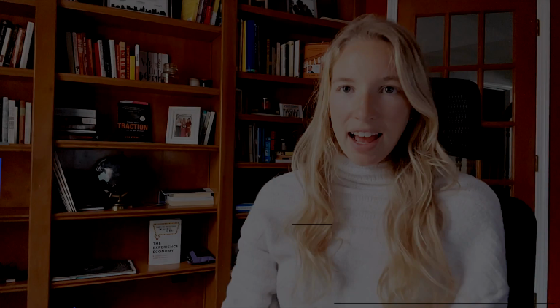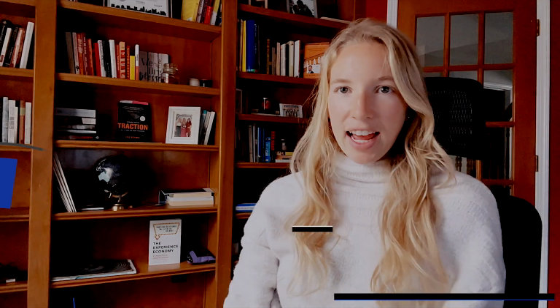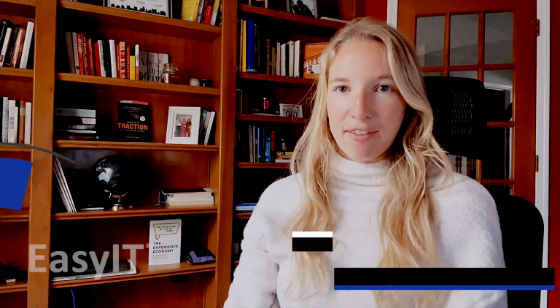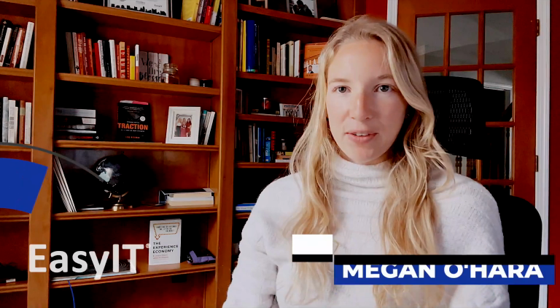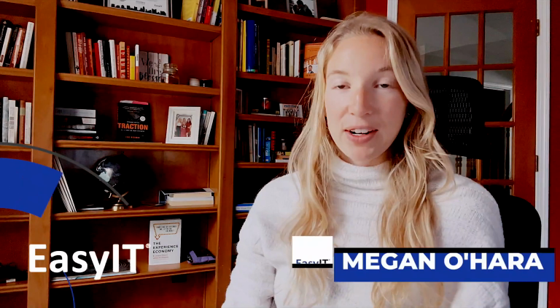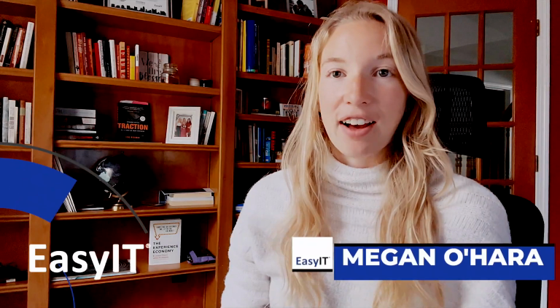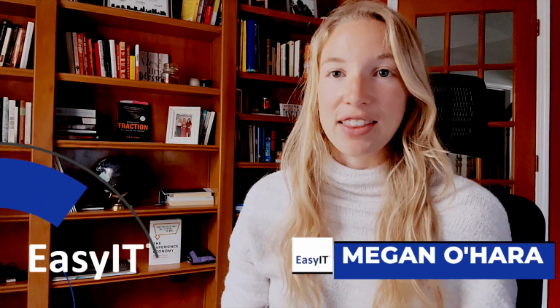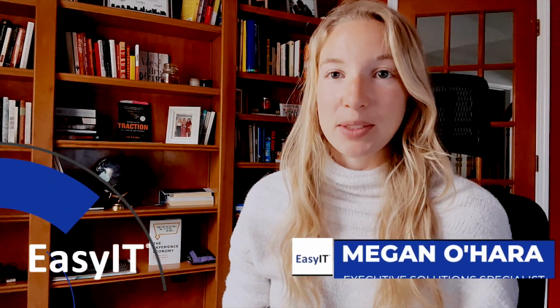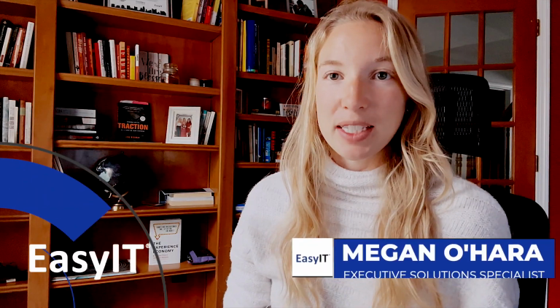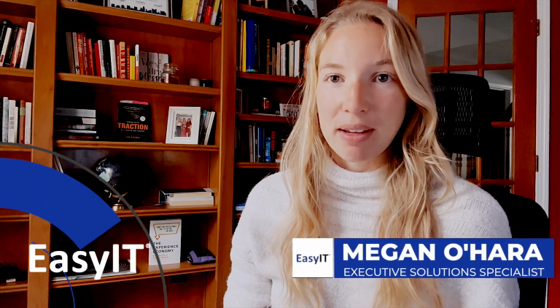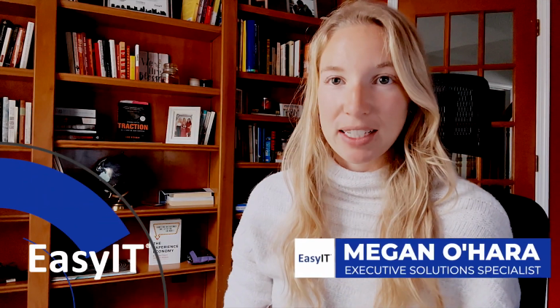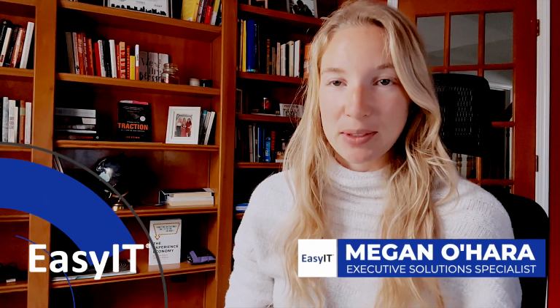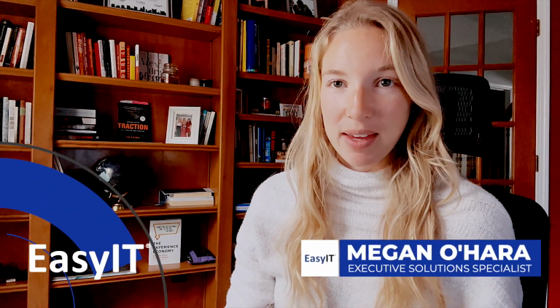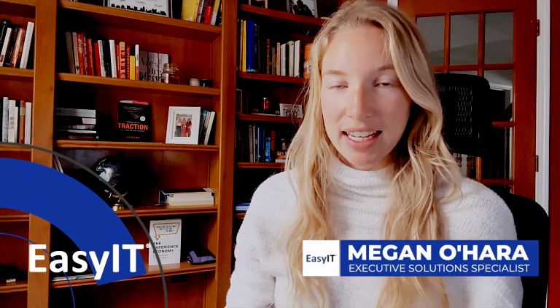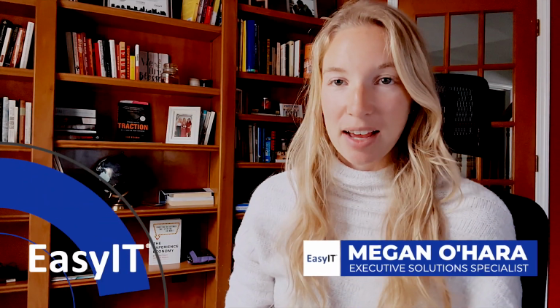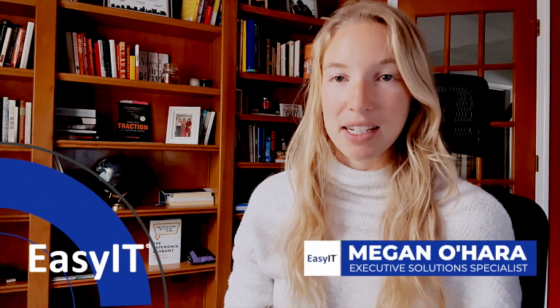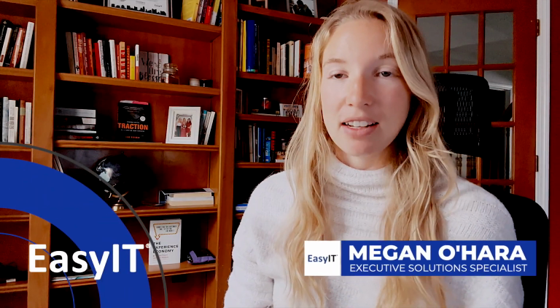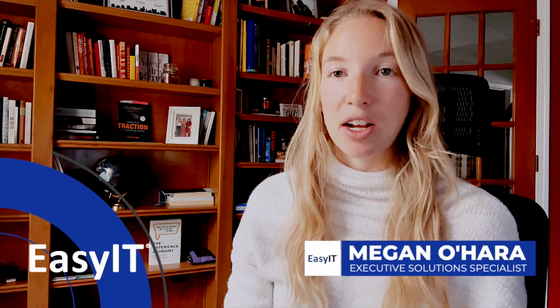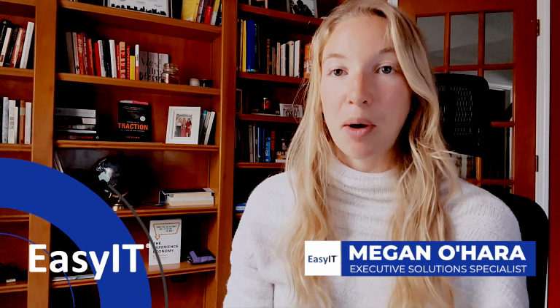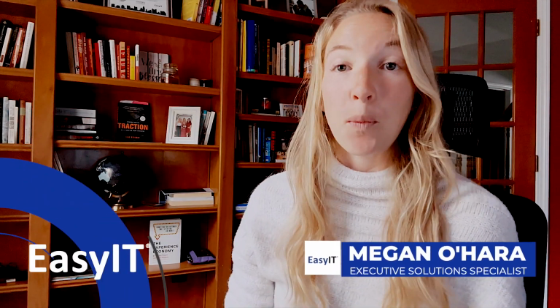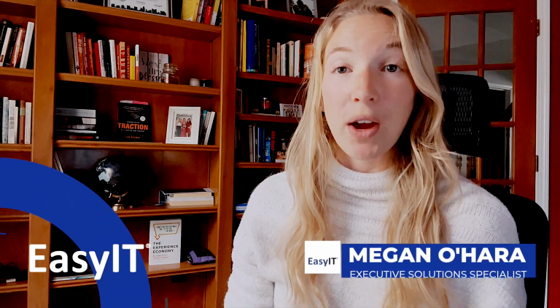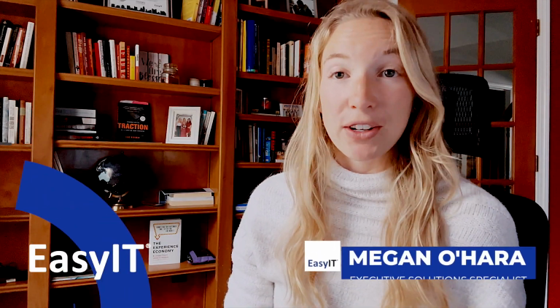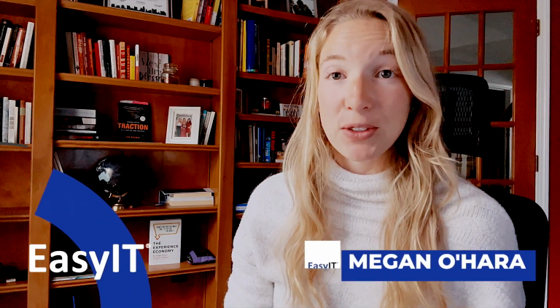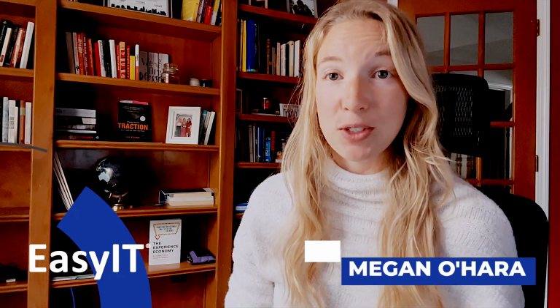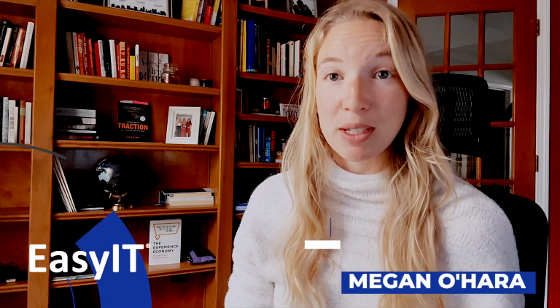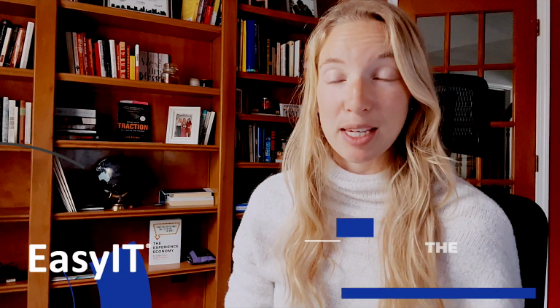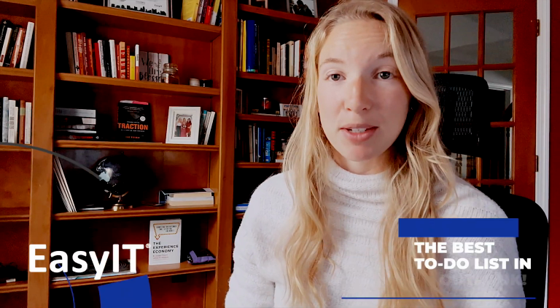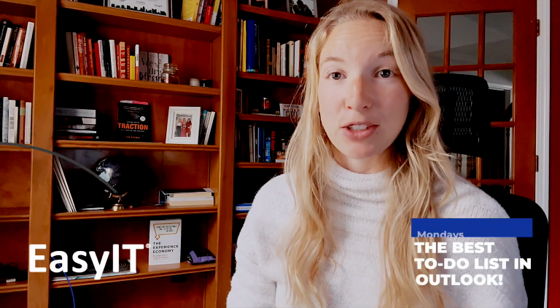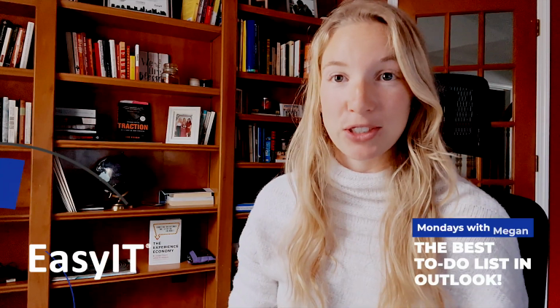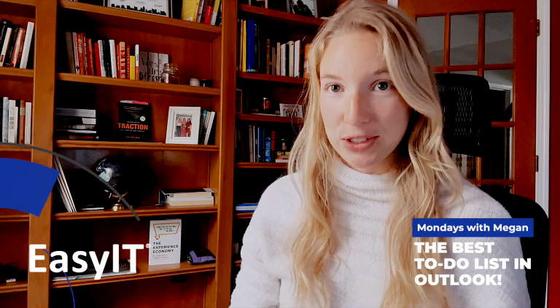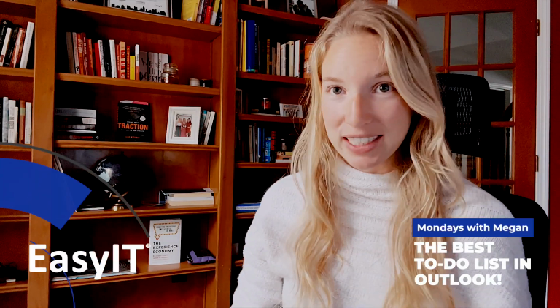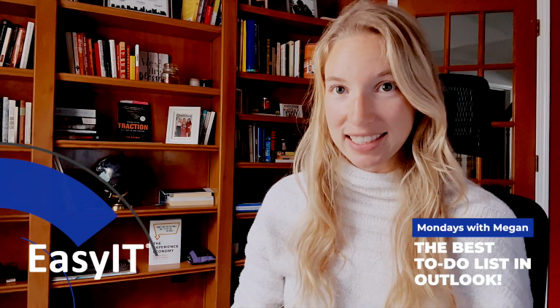Hey everyone! On this week's Mondays with Megan, I'm going to talk about where you should be keeping your to-do list.